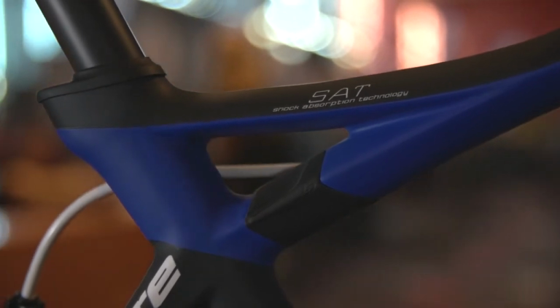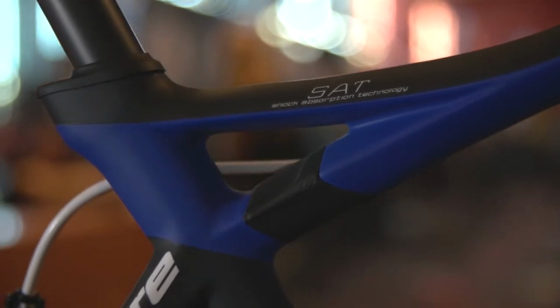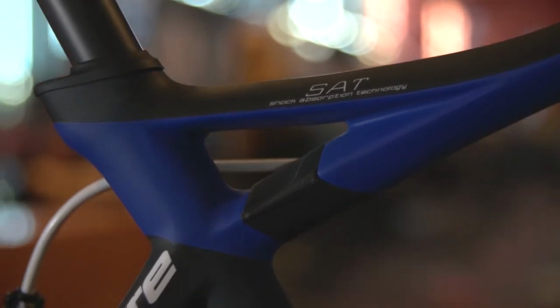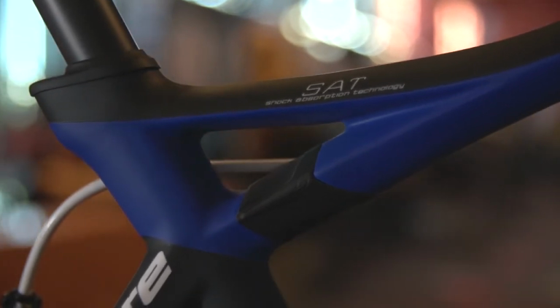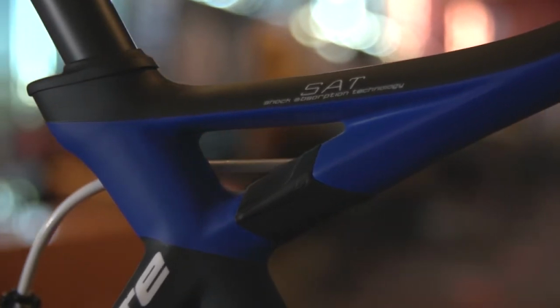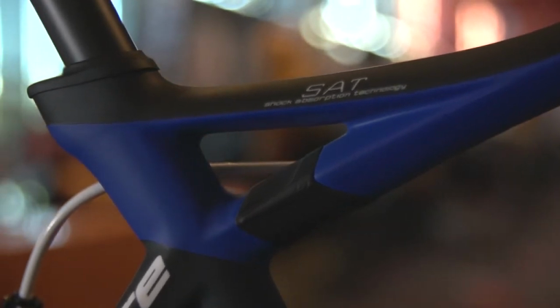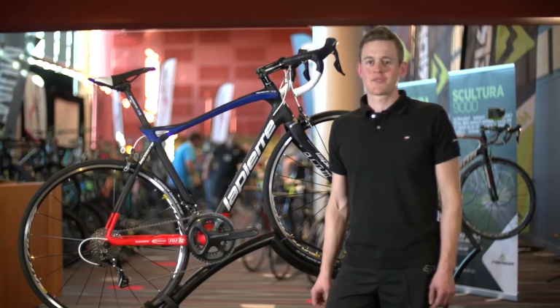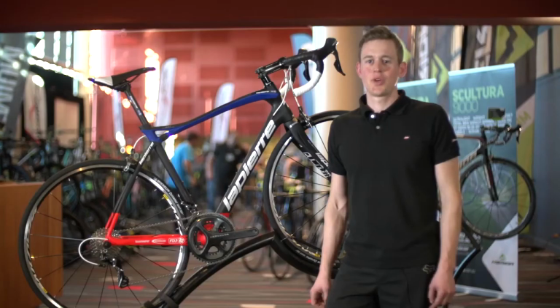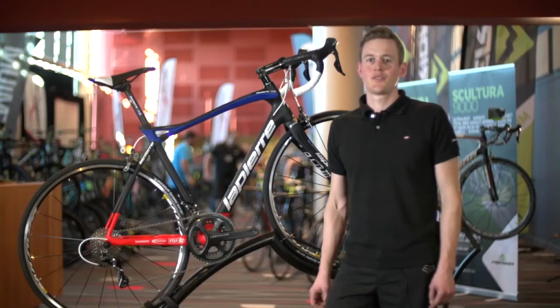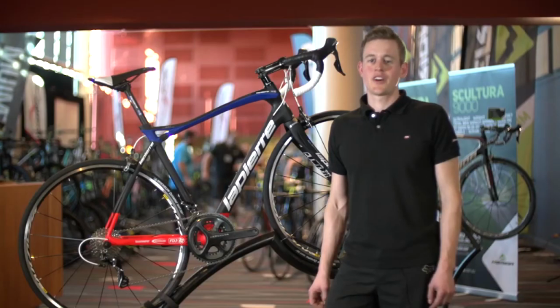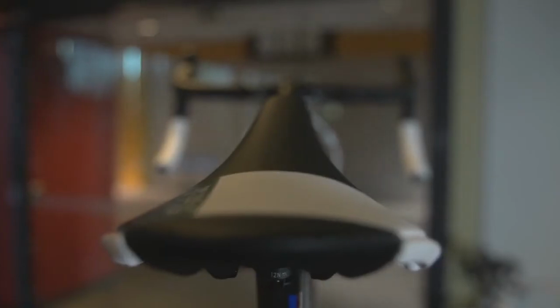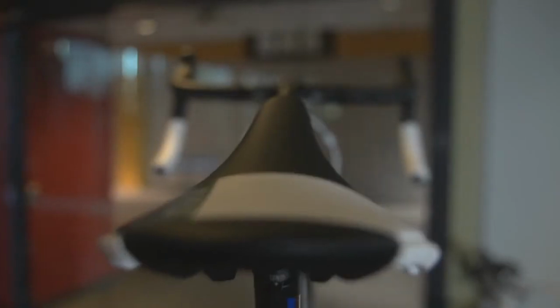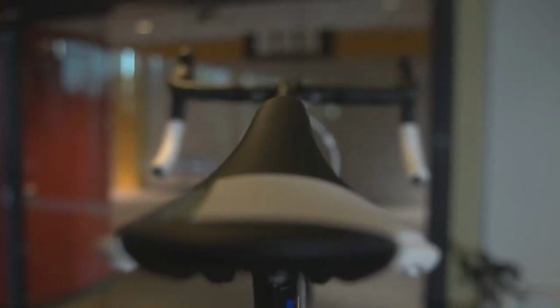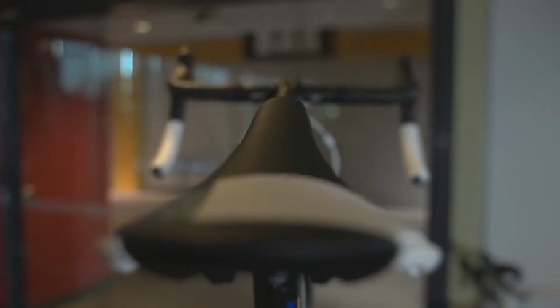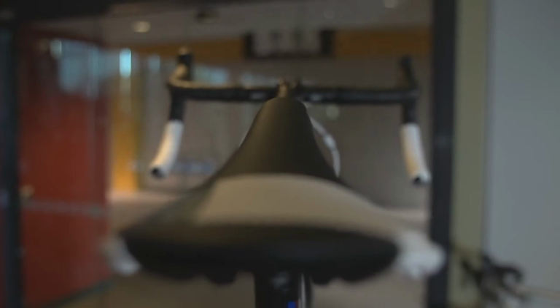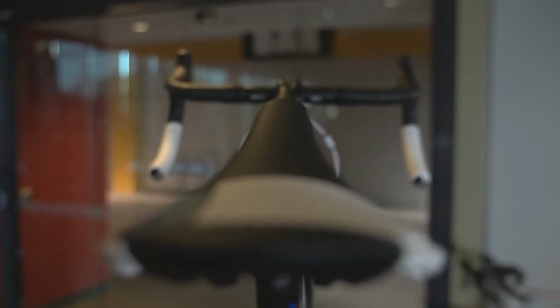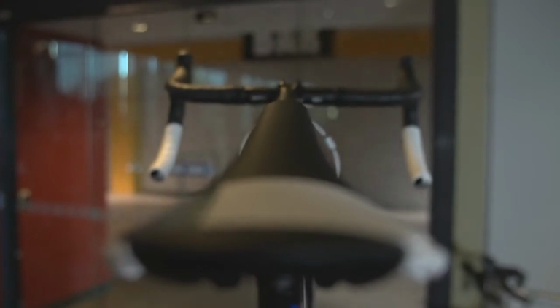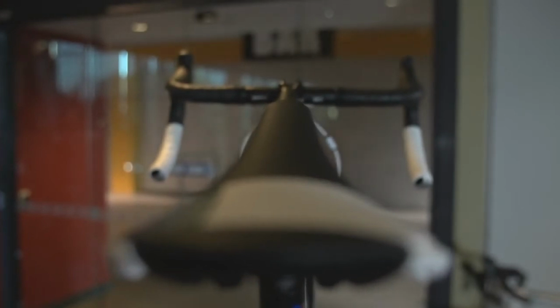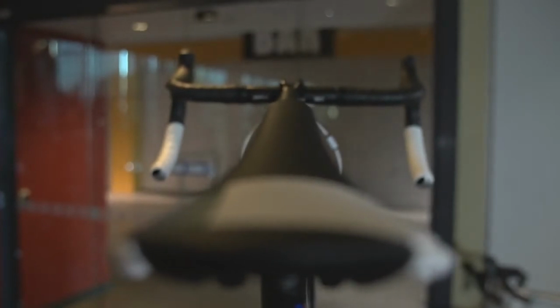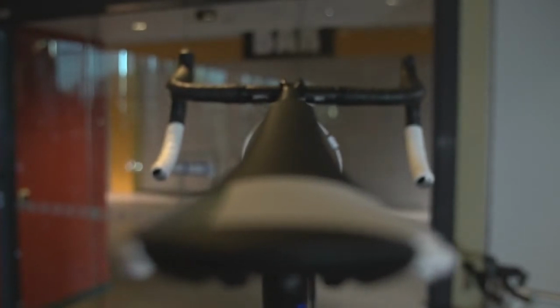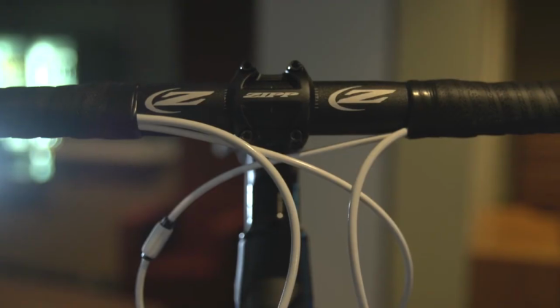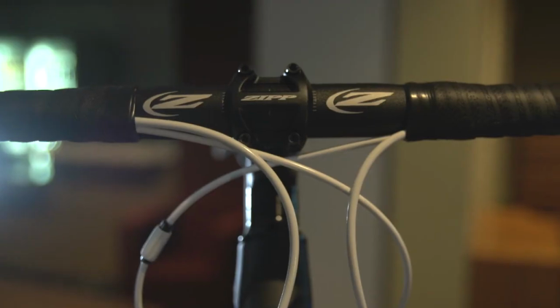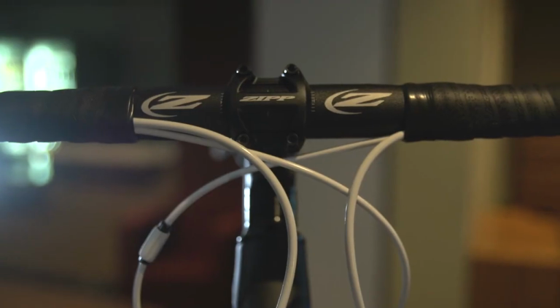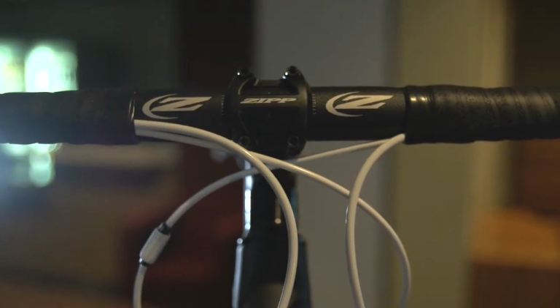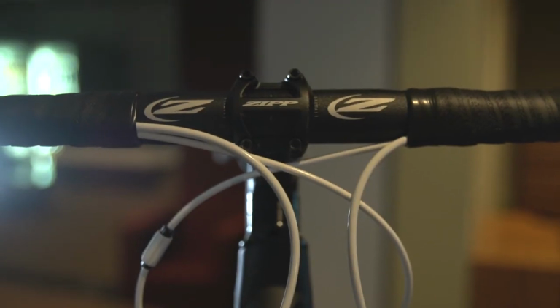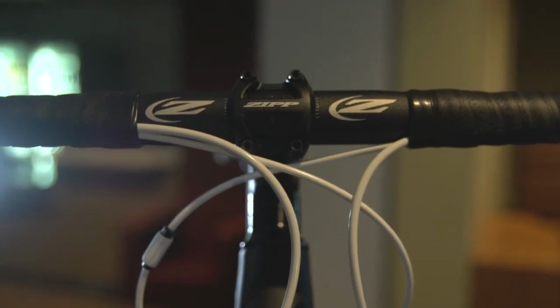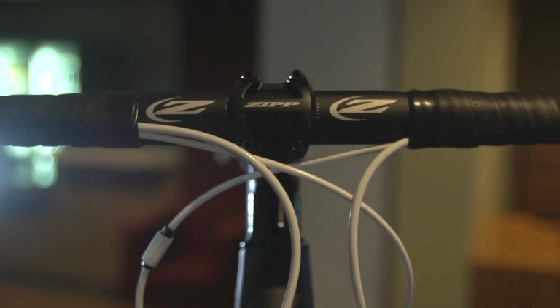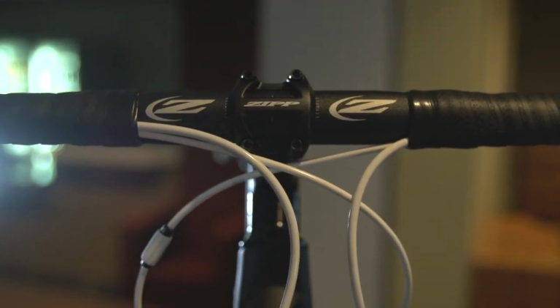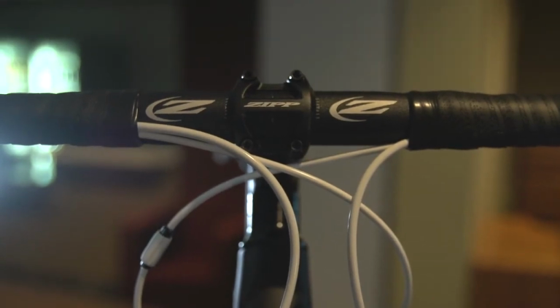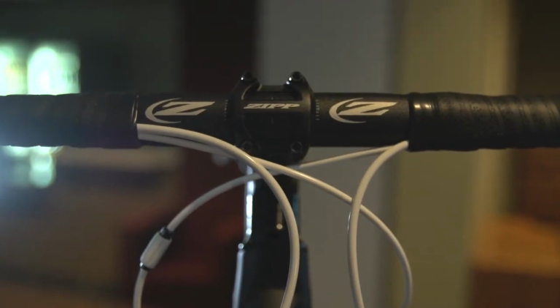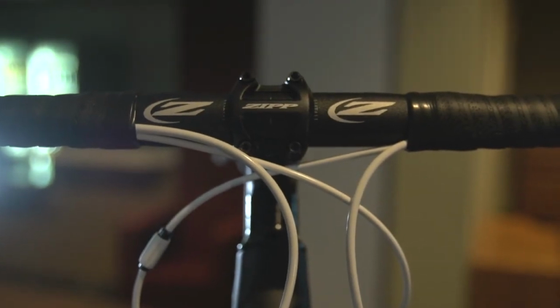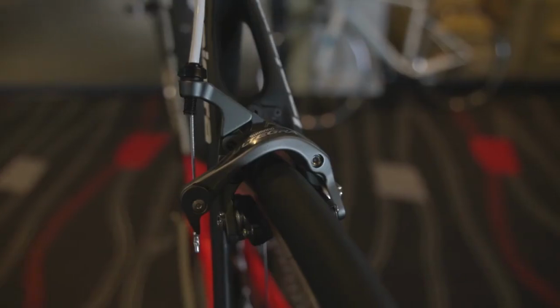The Sensium 500 comes equipped with hydraulic disc brakes, which means there's more stopping power compared to the other models with rim brakes.